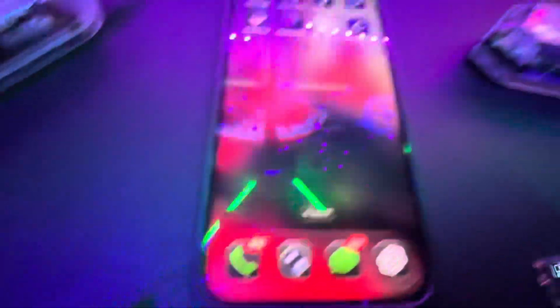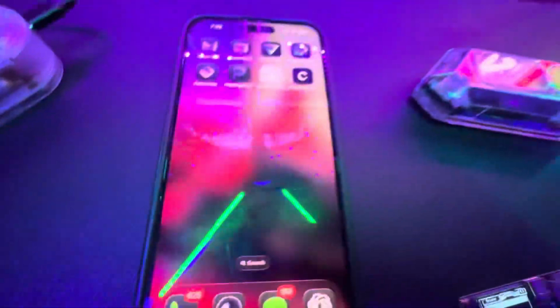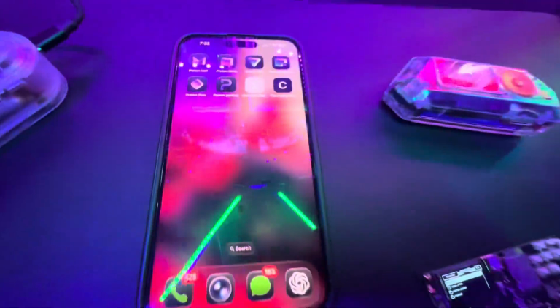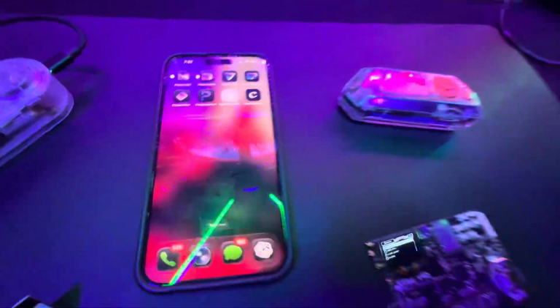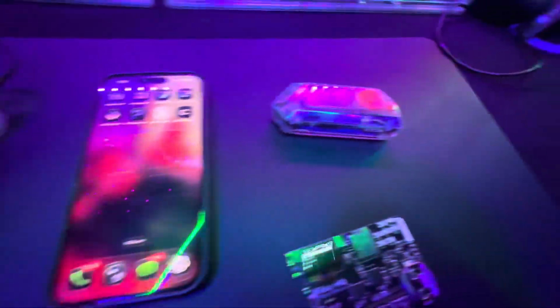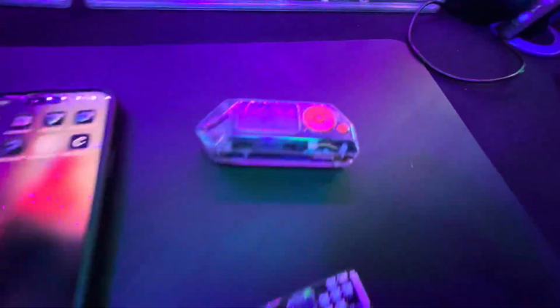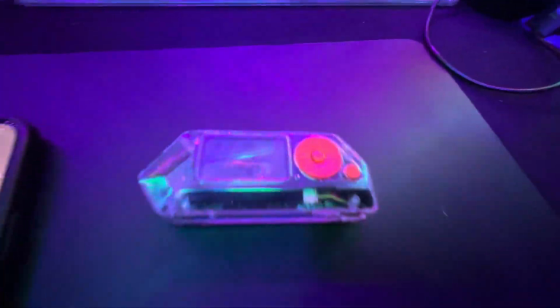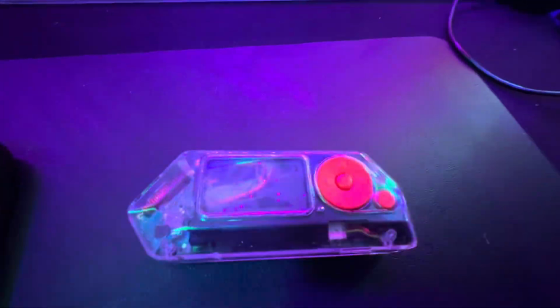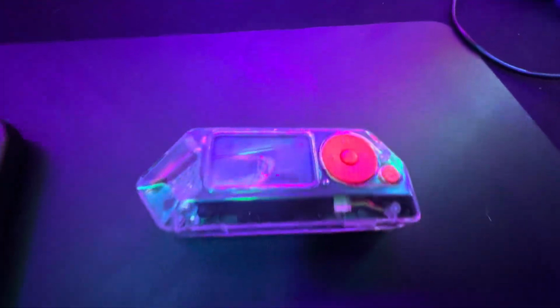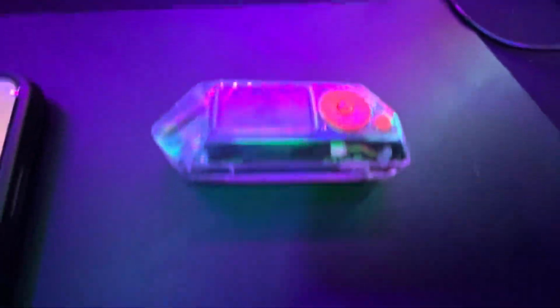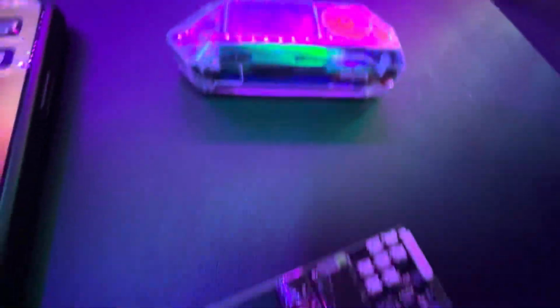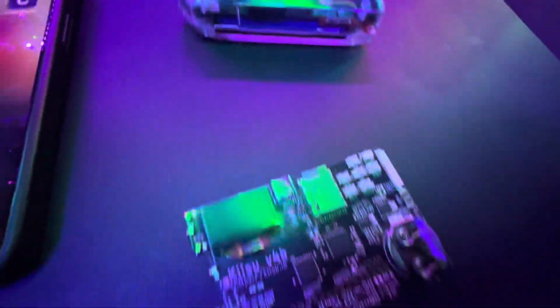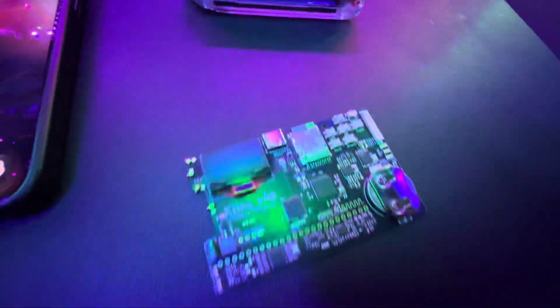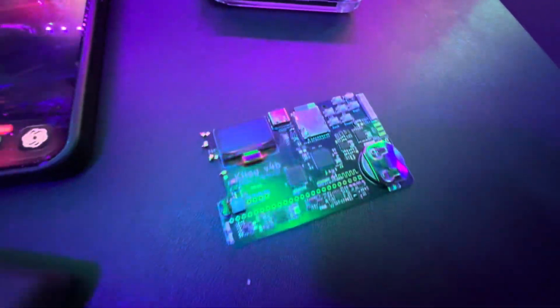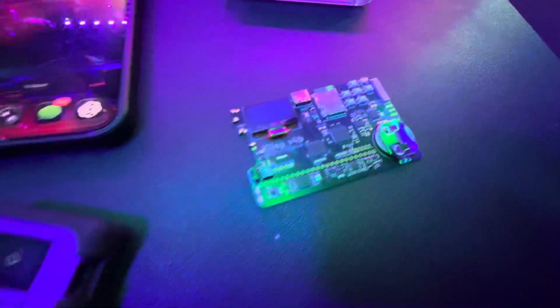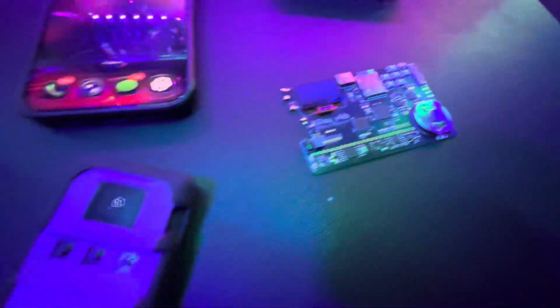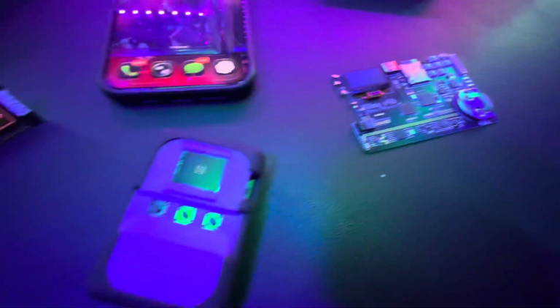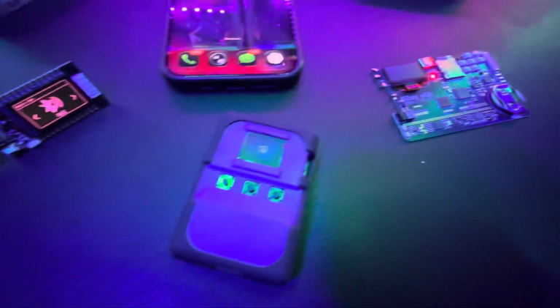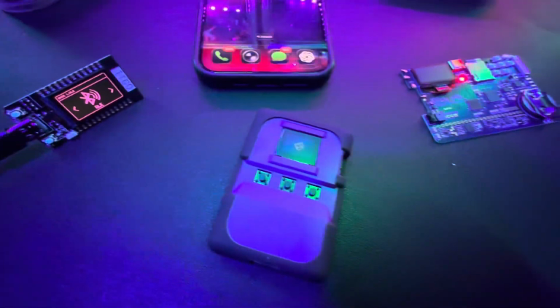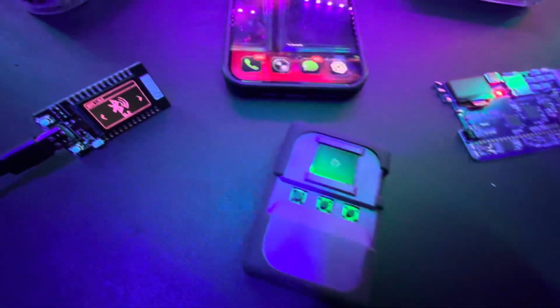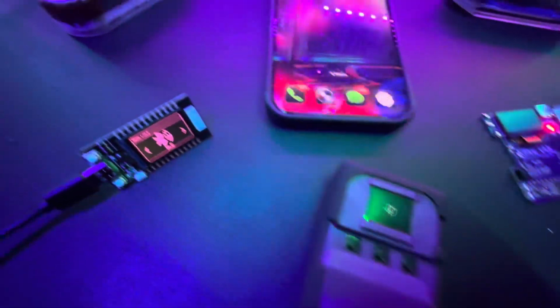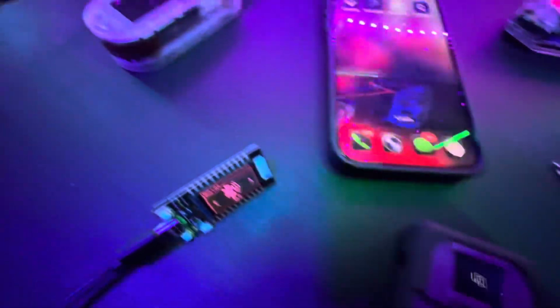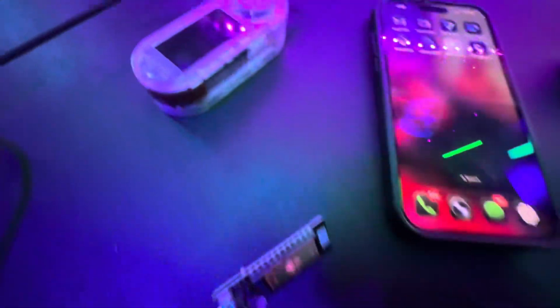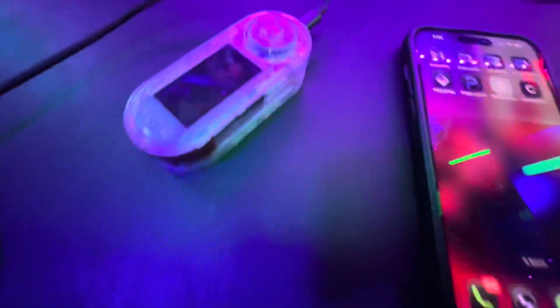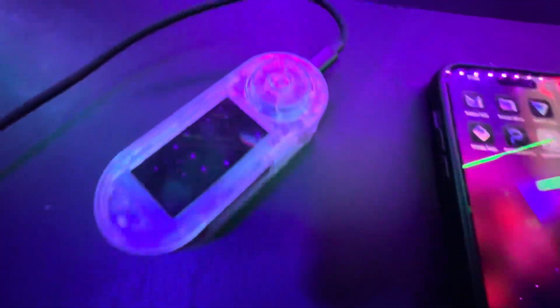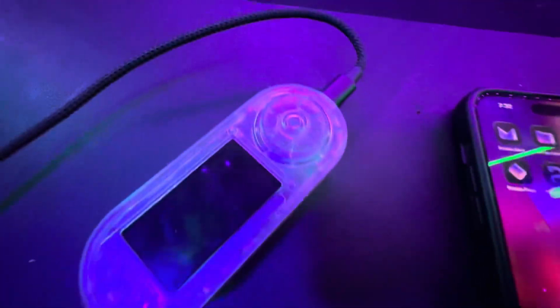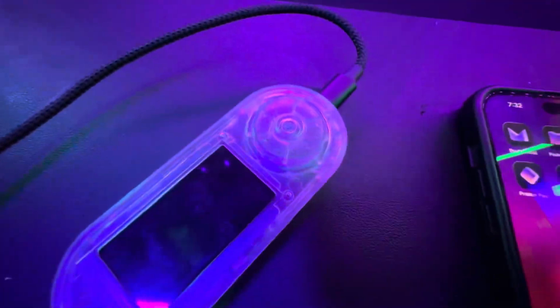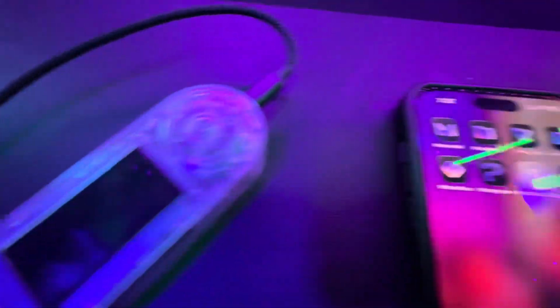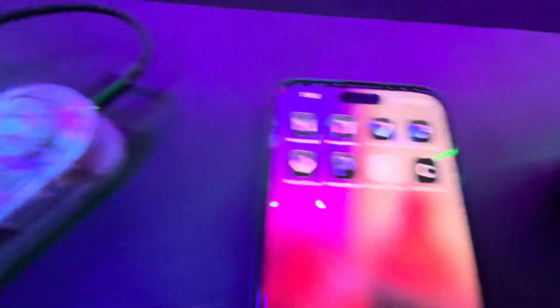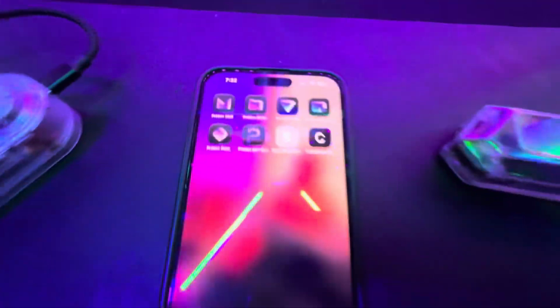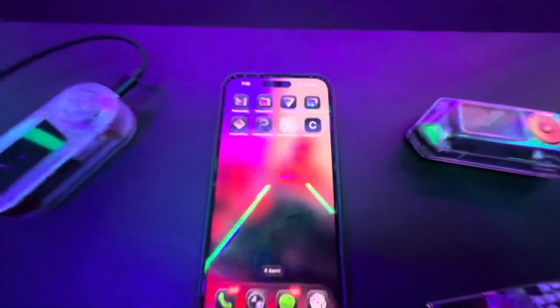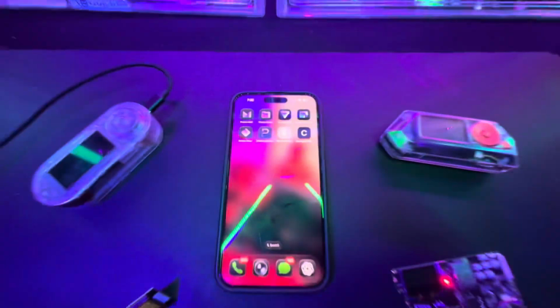We're not only going to use one pen testing gadget — we're going to be using all the gadgets here at once, spamming Bluetooth attacks.